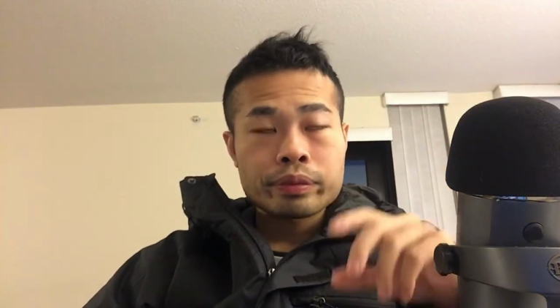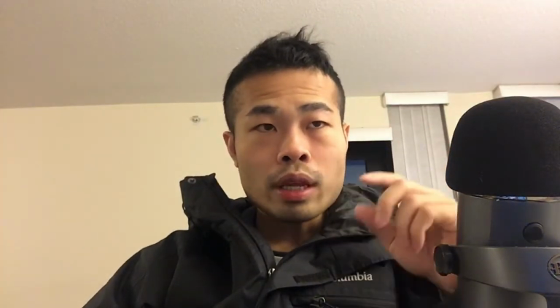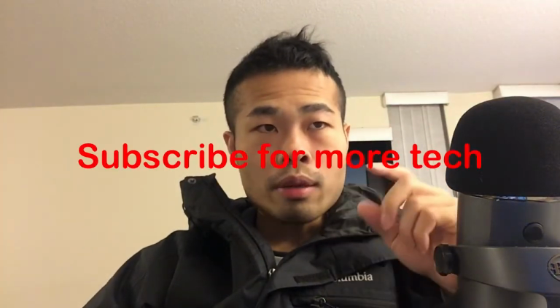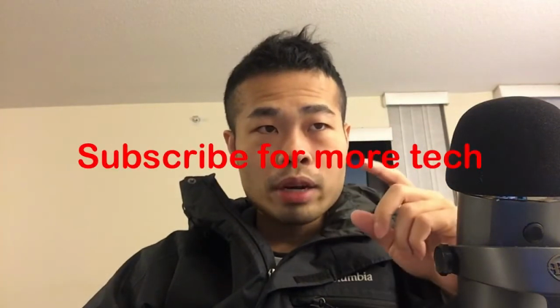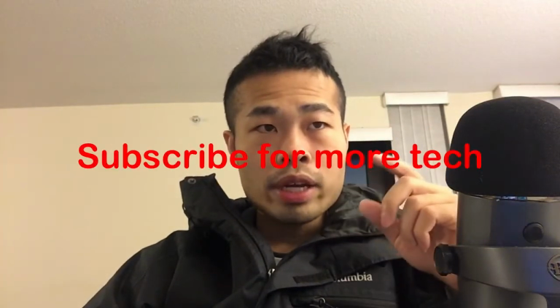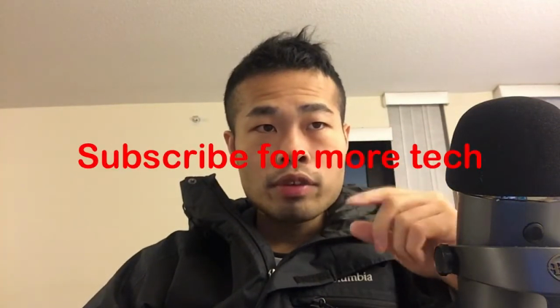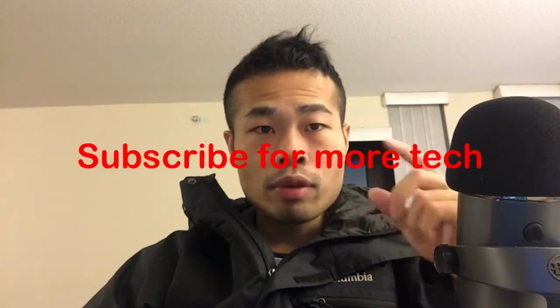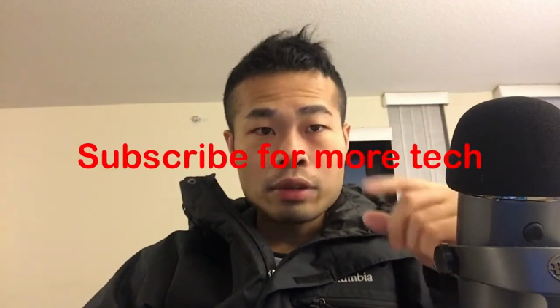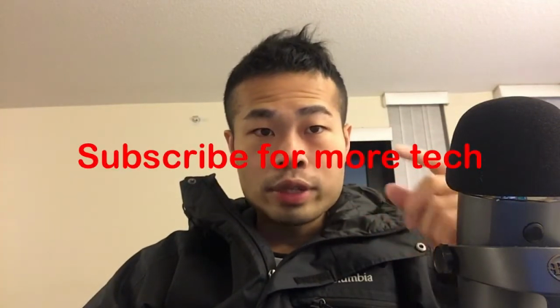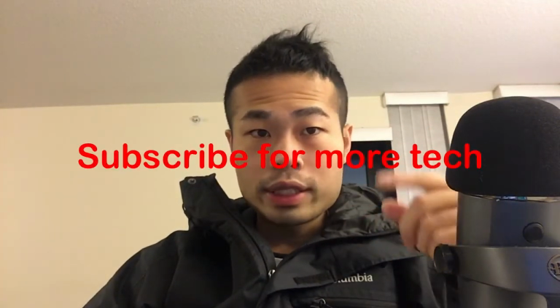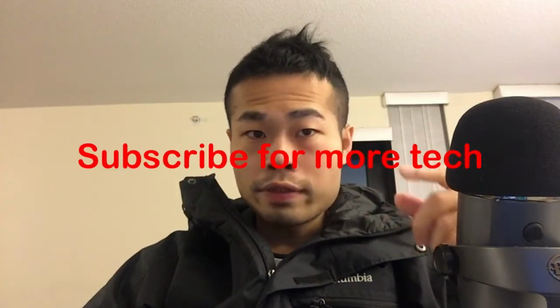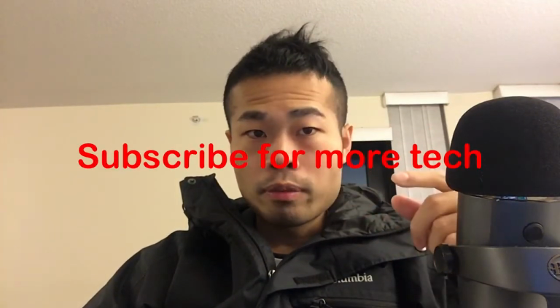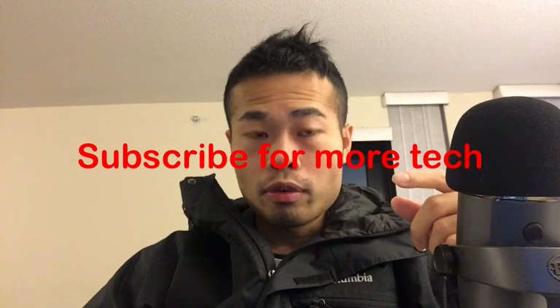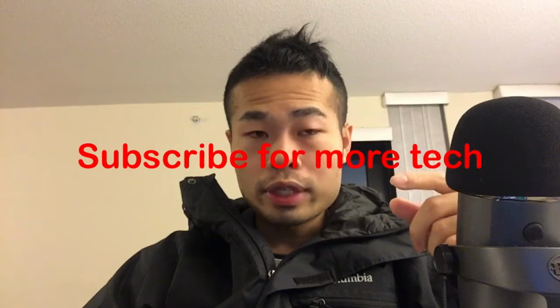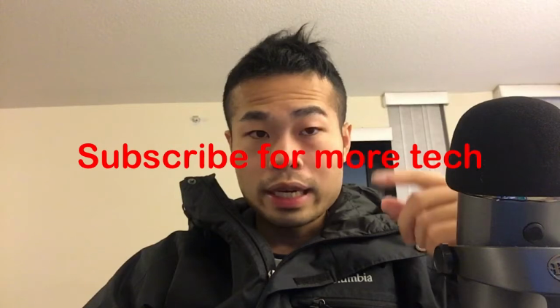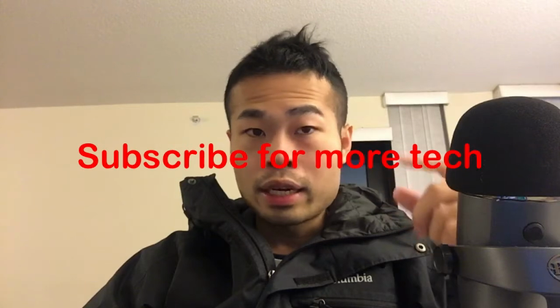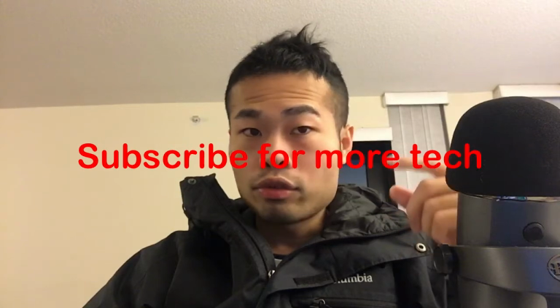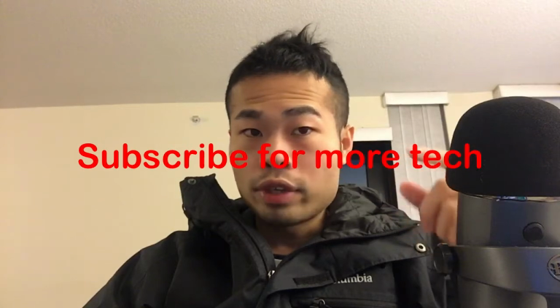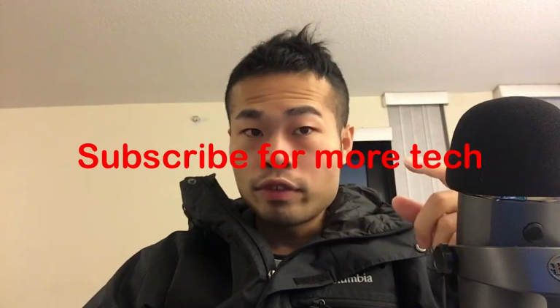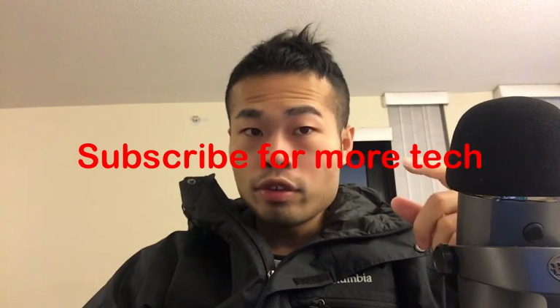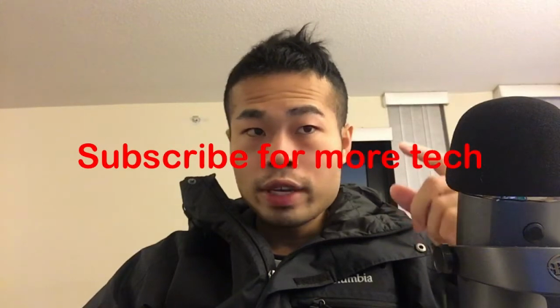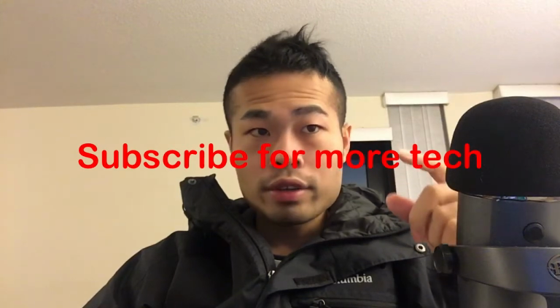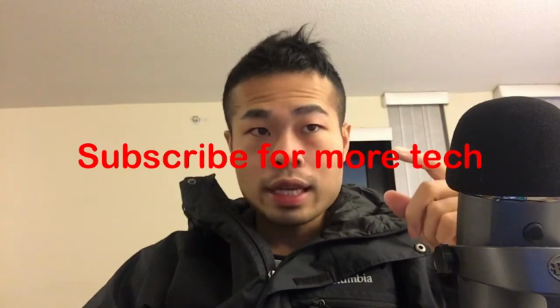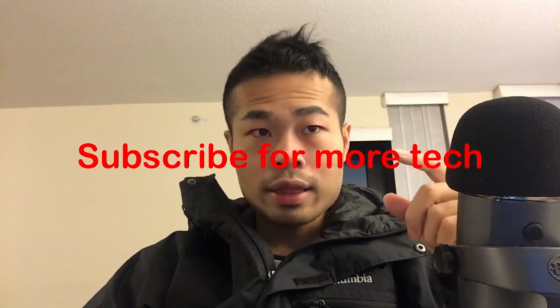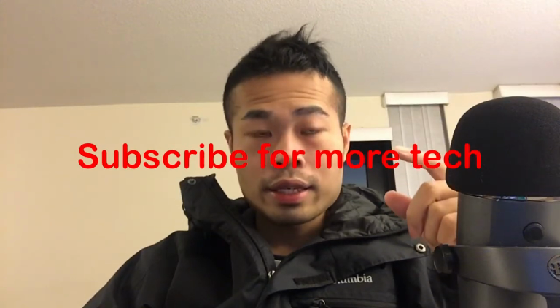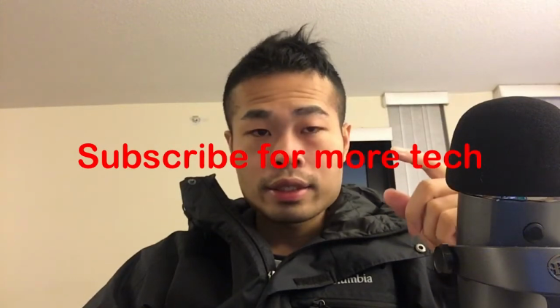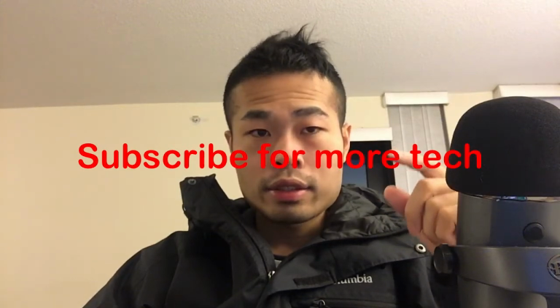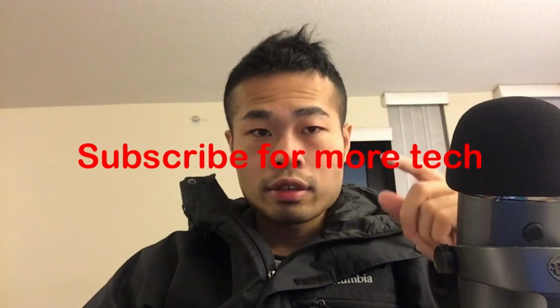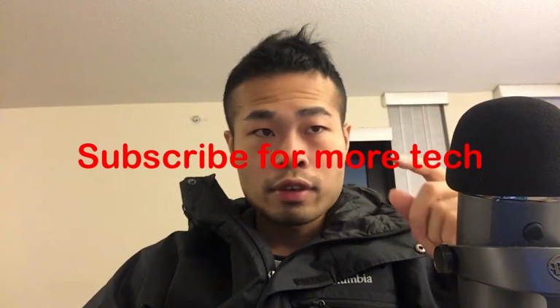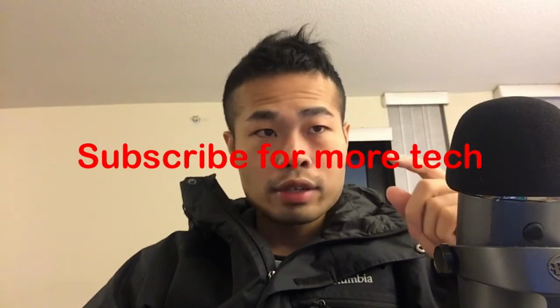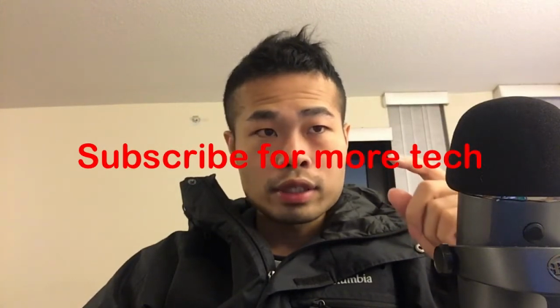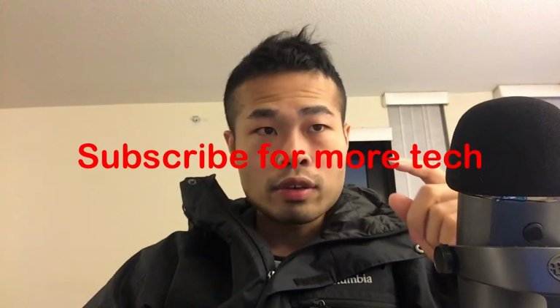By the way, if you would like to receive more technology review videos like this, don't forget to subscribe.